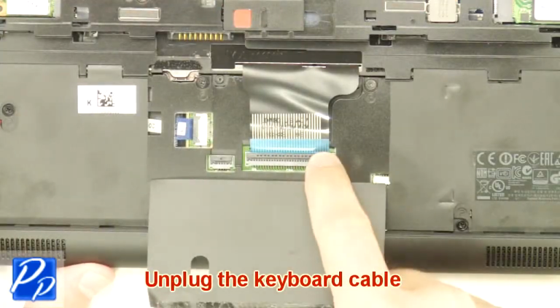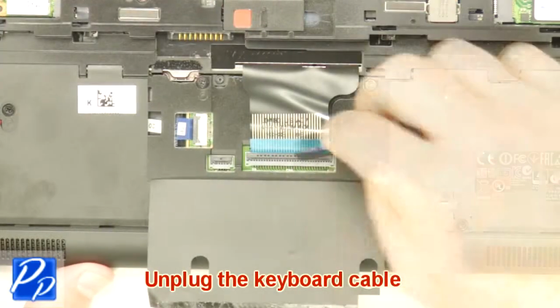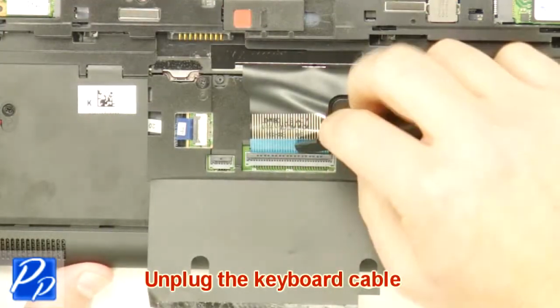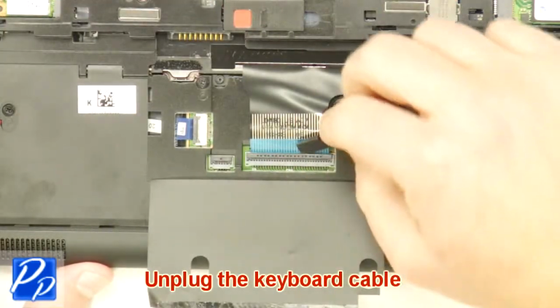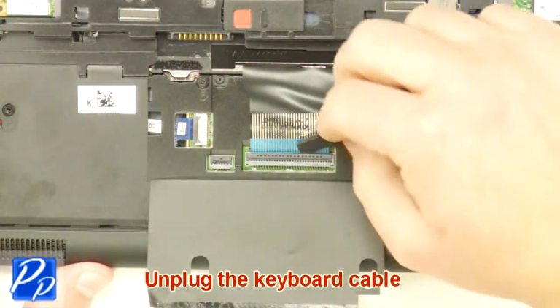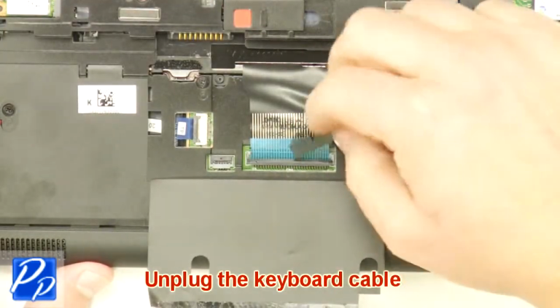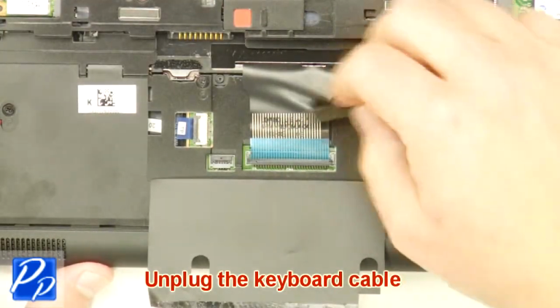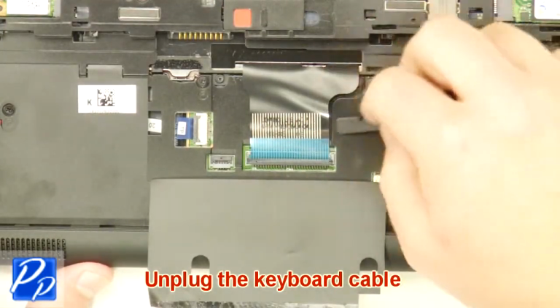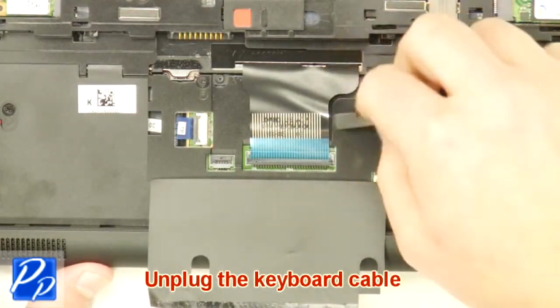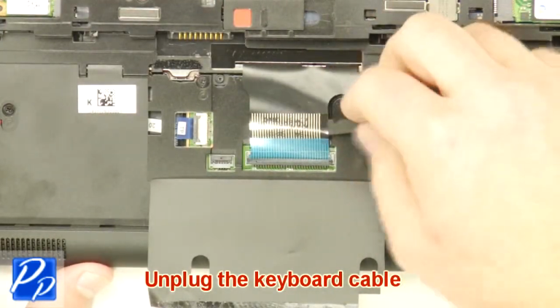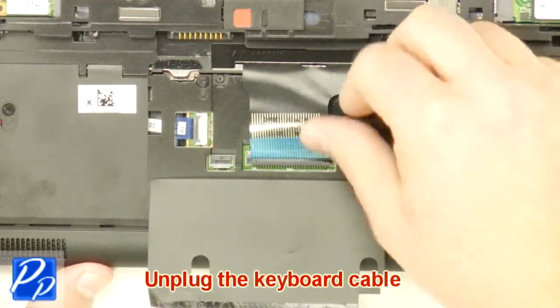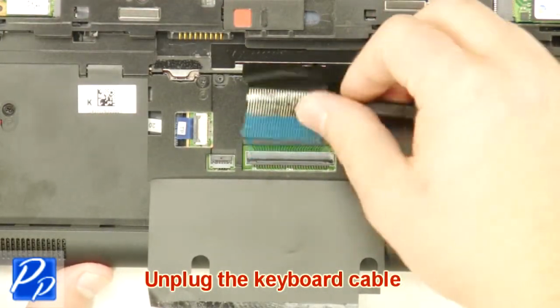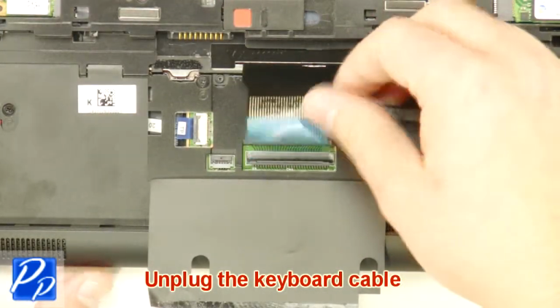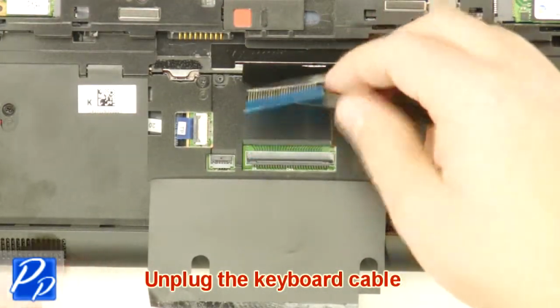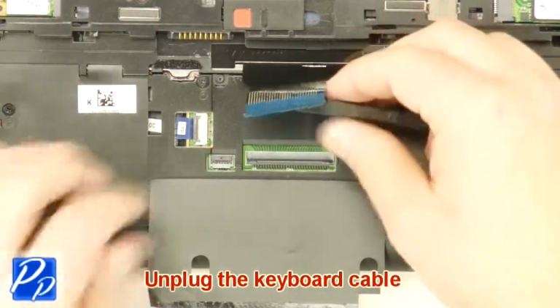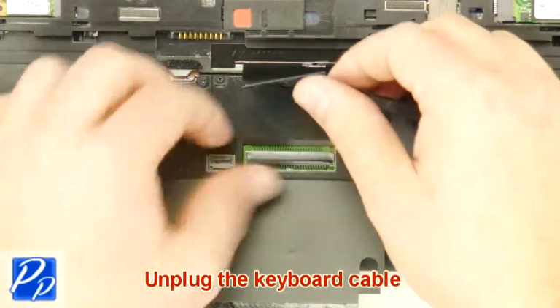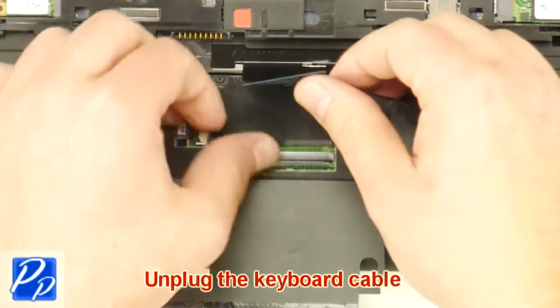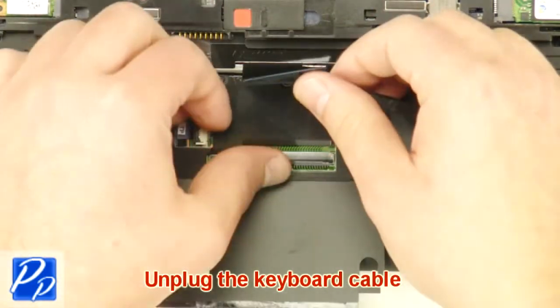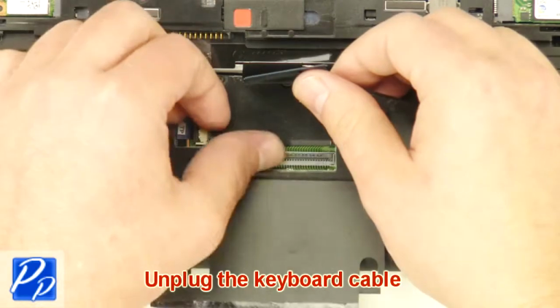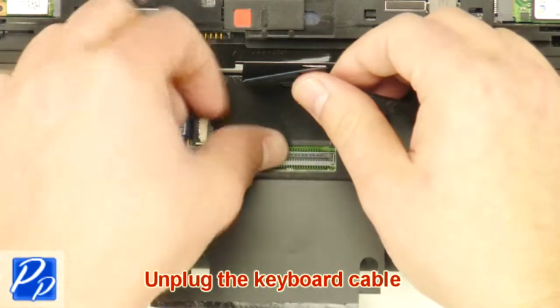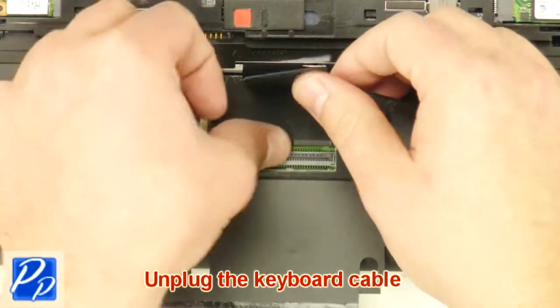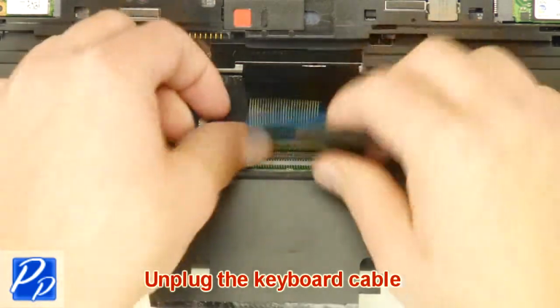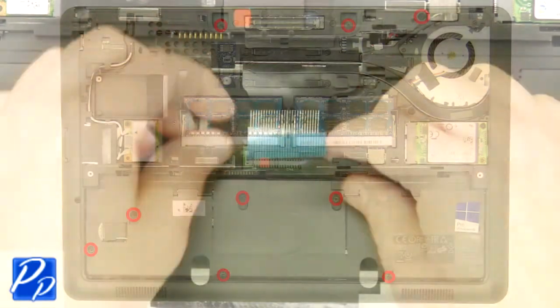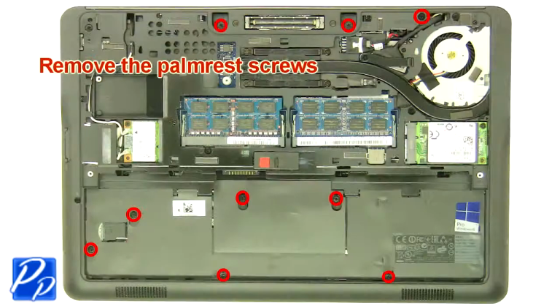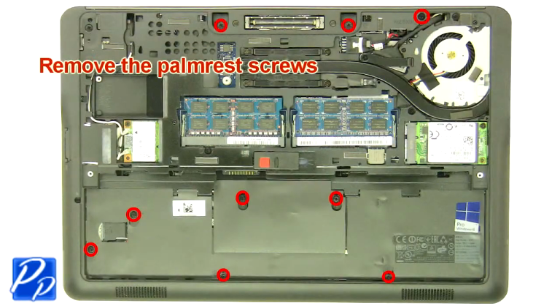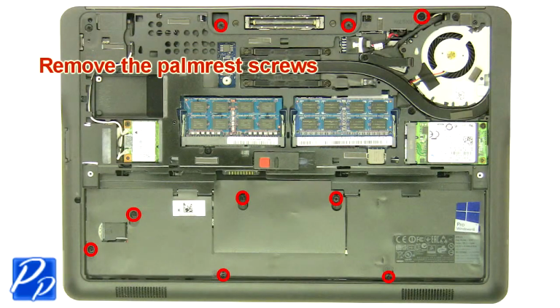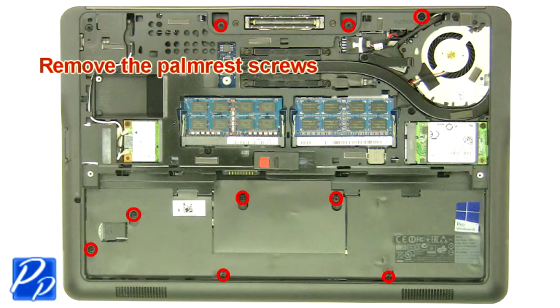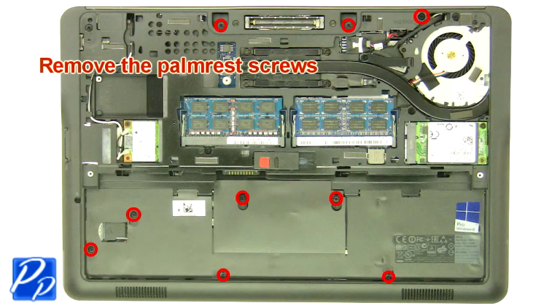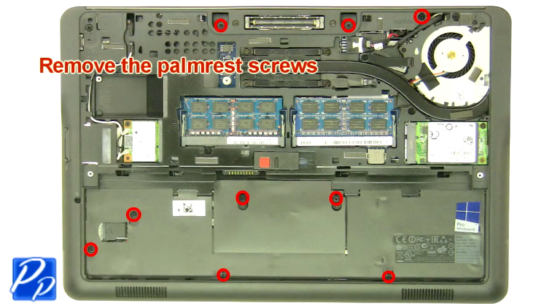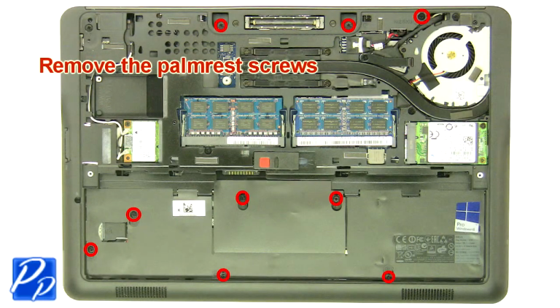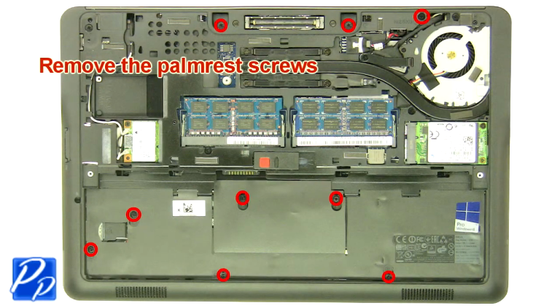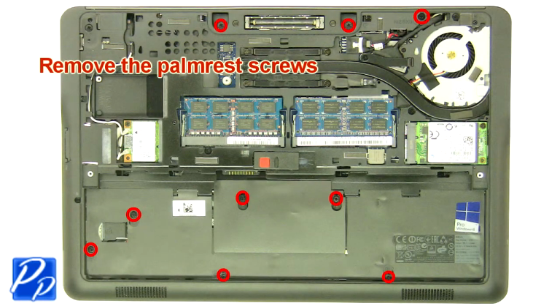Unplug the keyboard cable. Remove the palm rest screws.